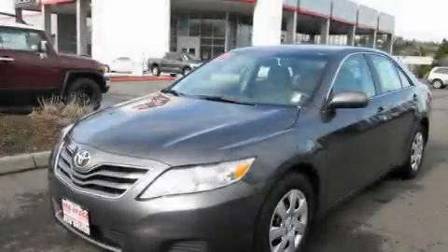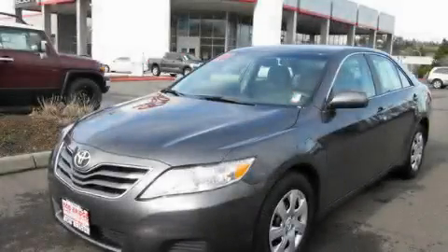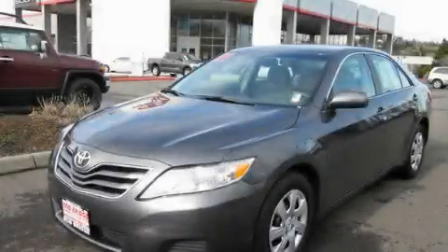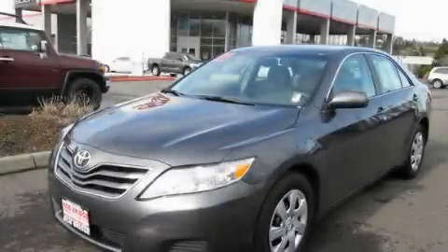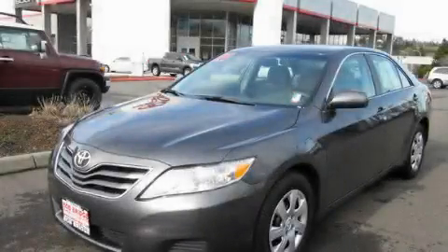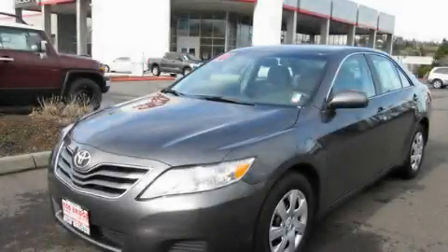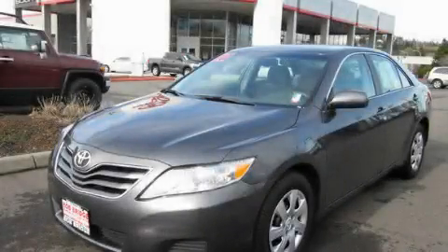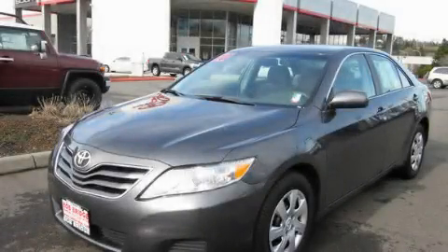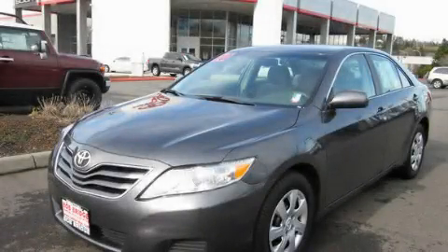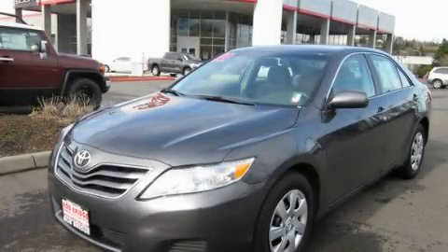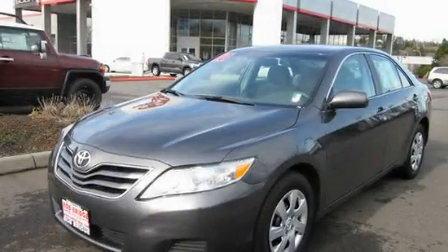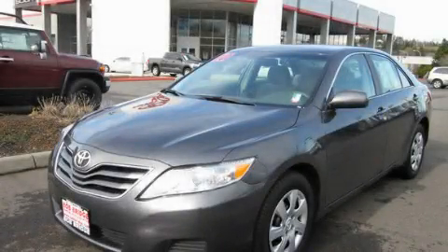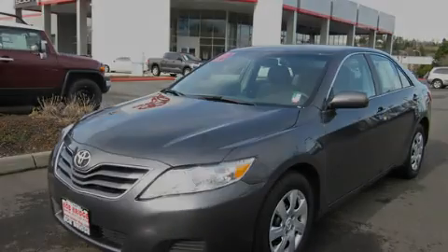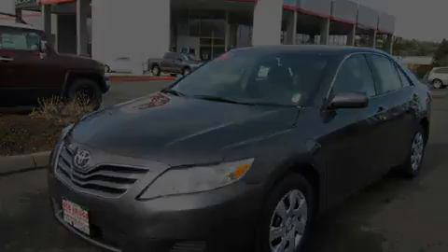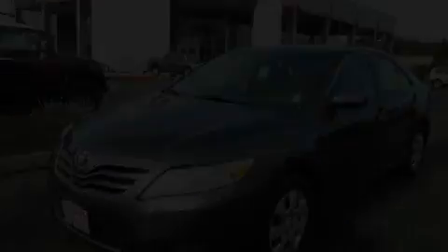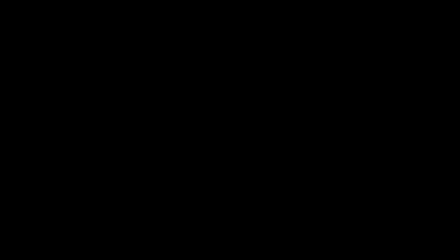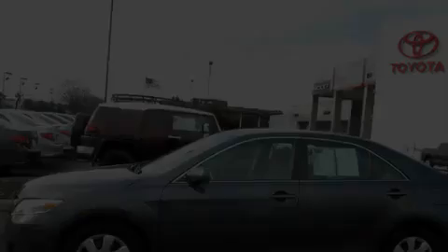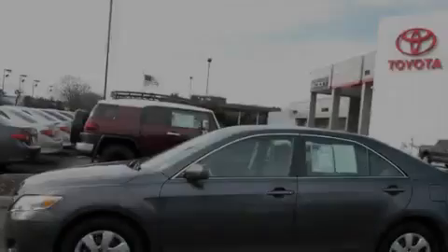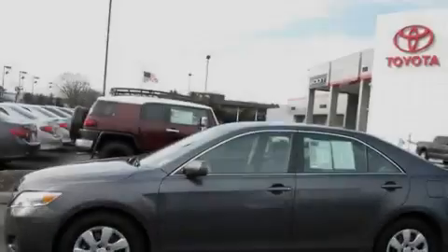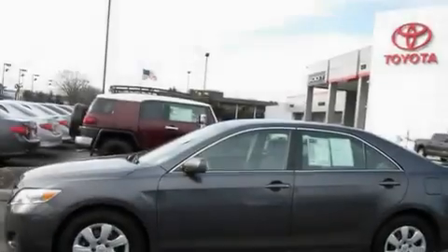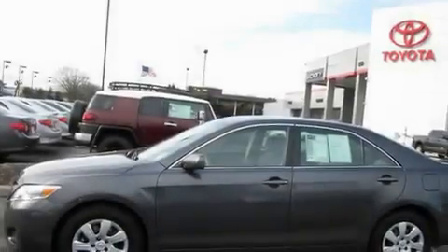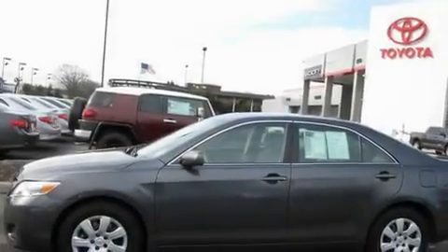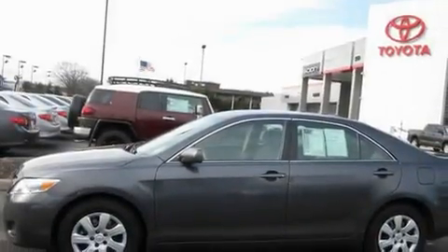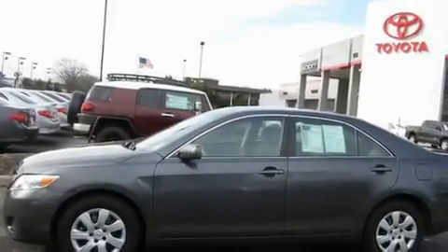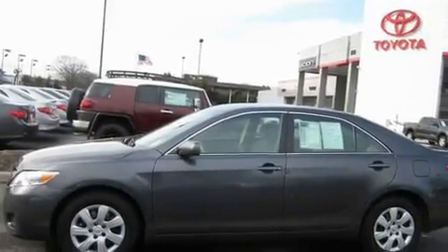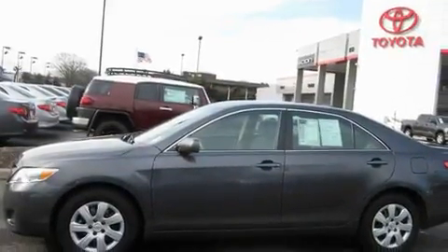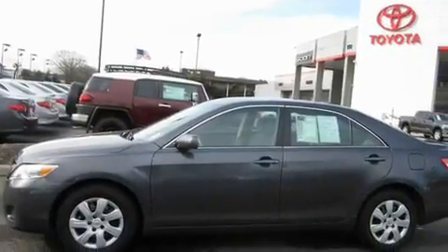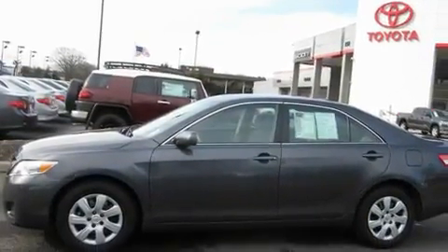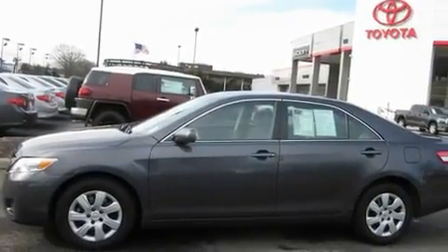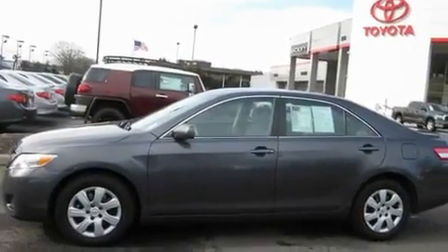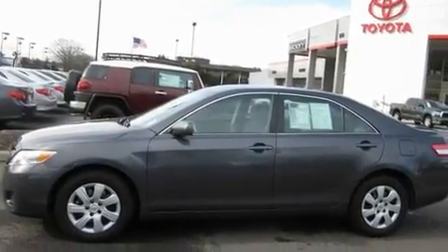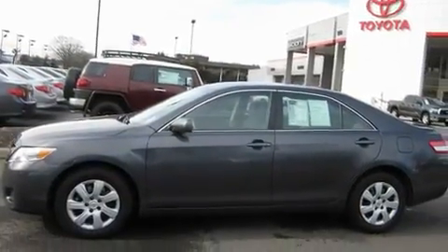This is a 2010 Toyota Camry. It has a 2.4-liter four-cylinder engine and an automatic transmission.